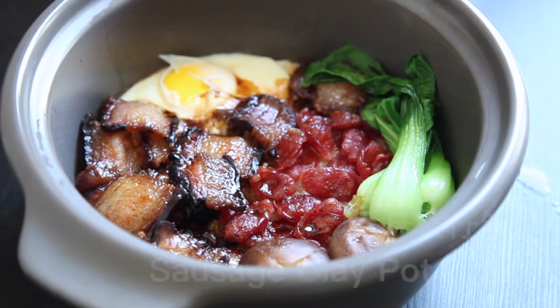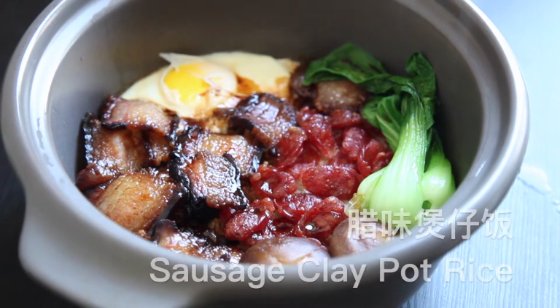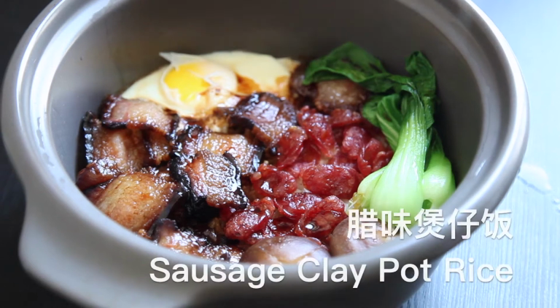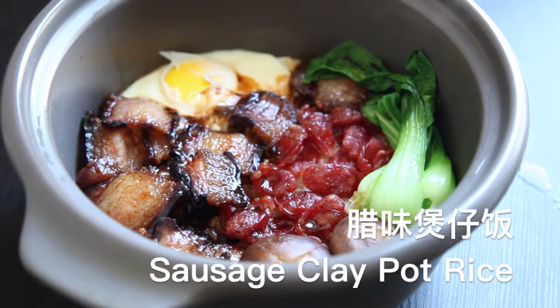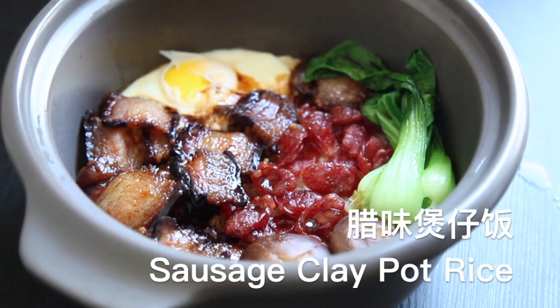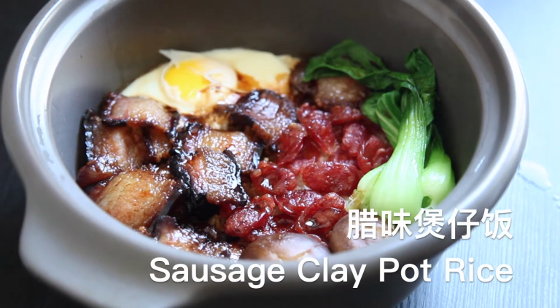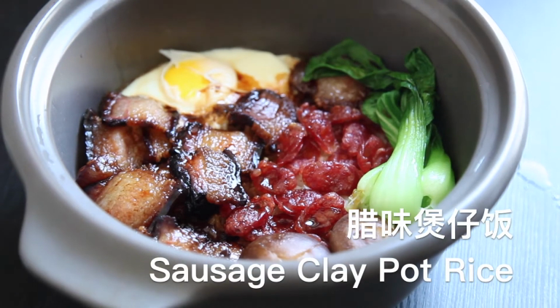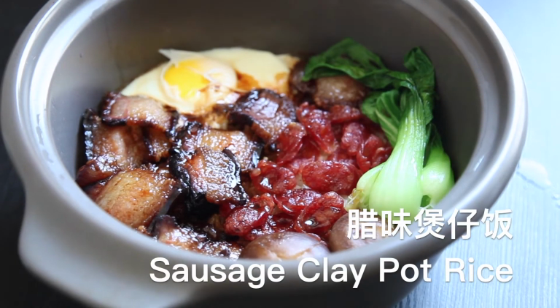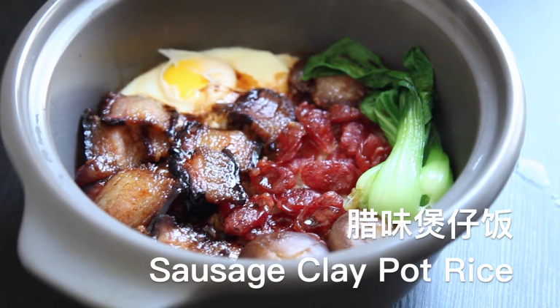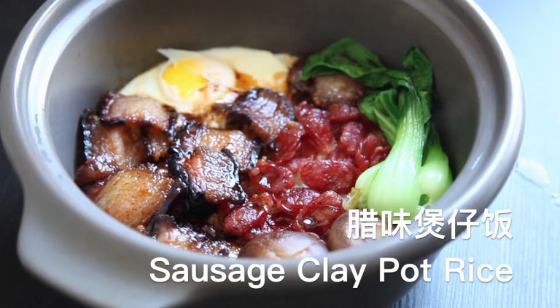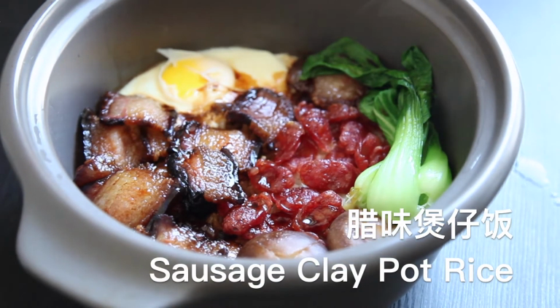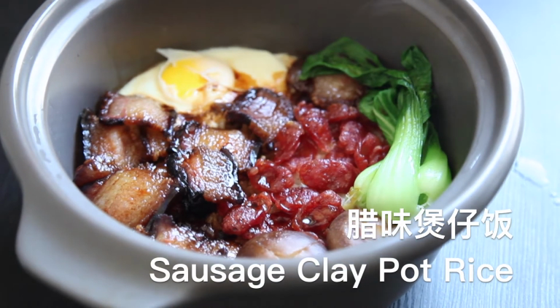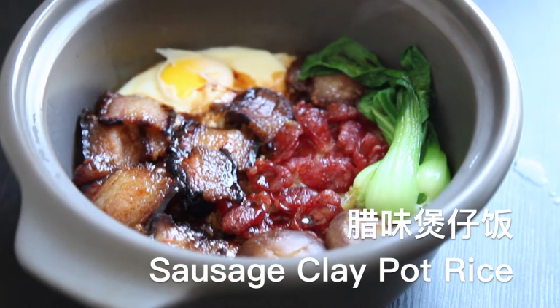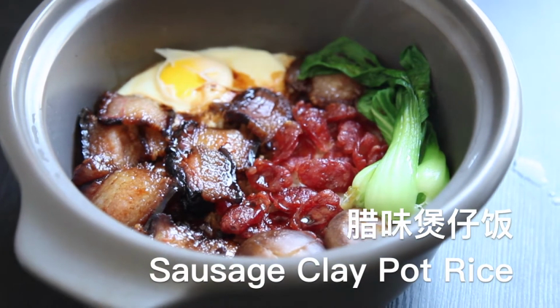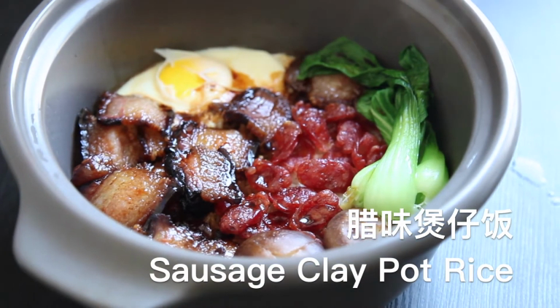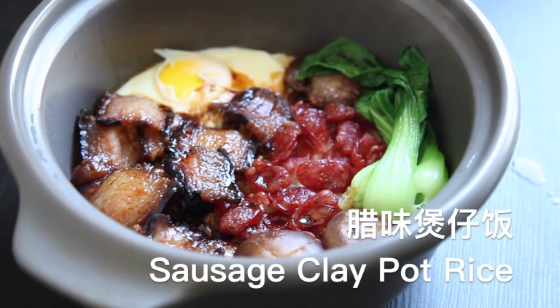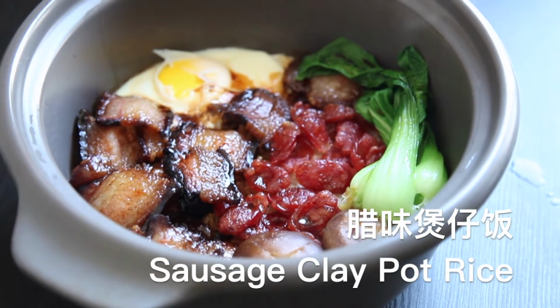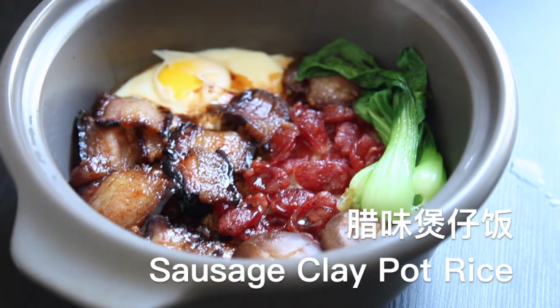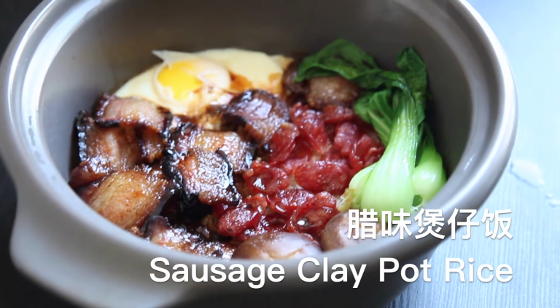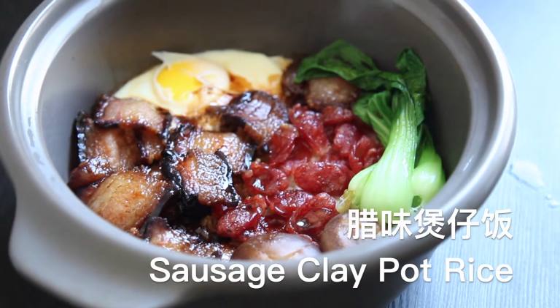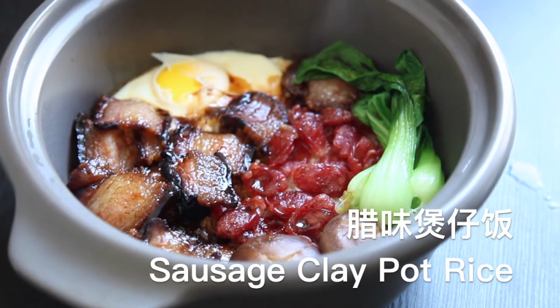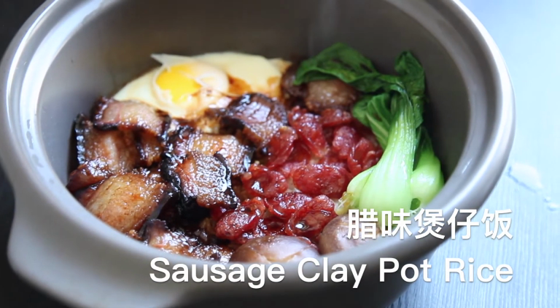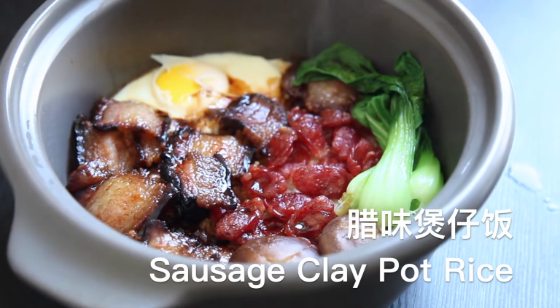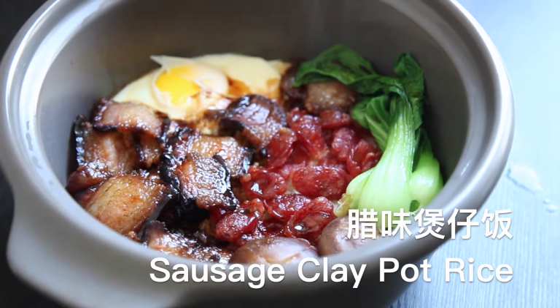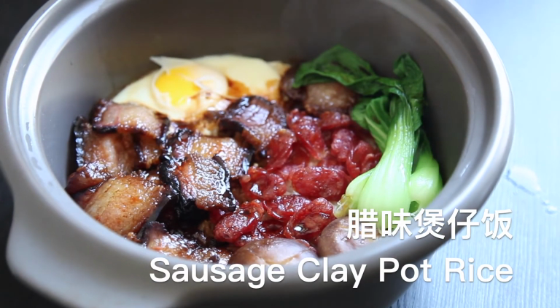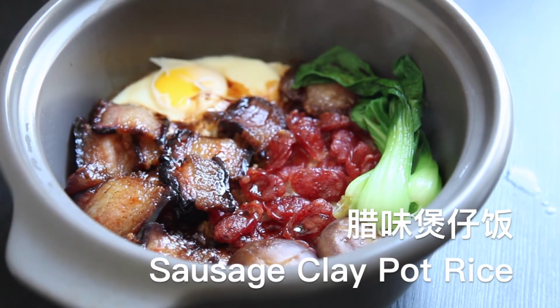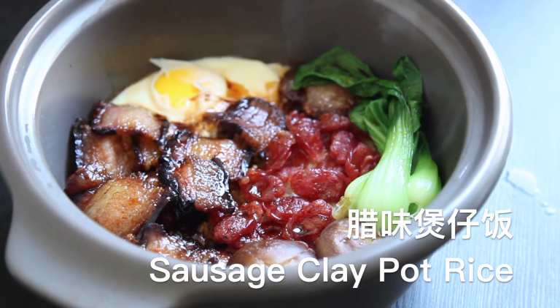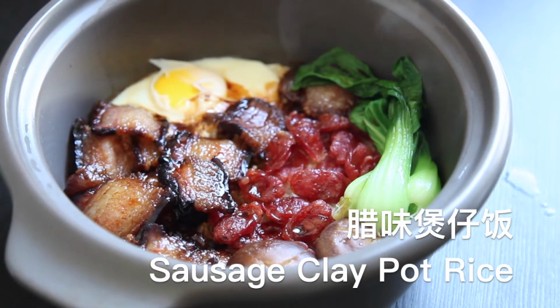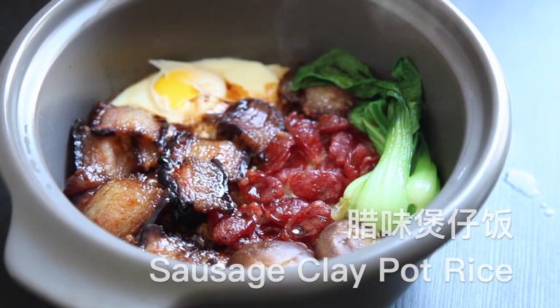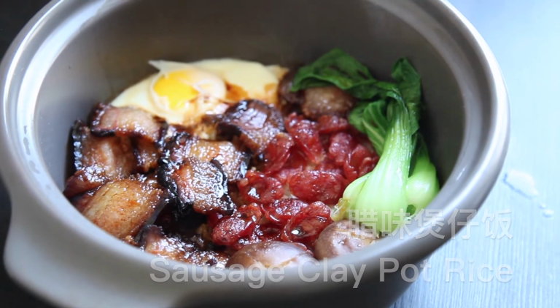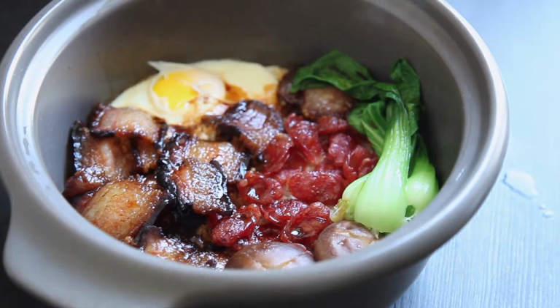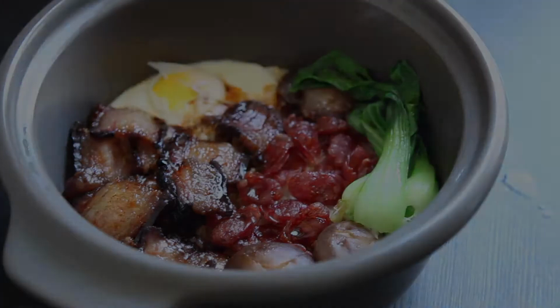It's warm pot meal time. Today let's make a classic sausage clay pot rice.